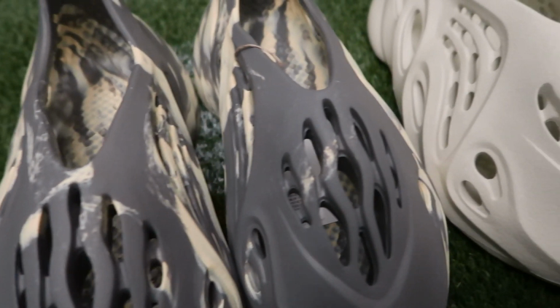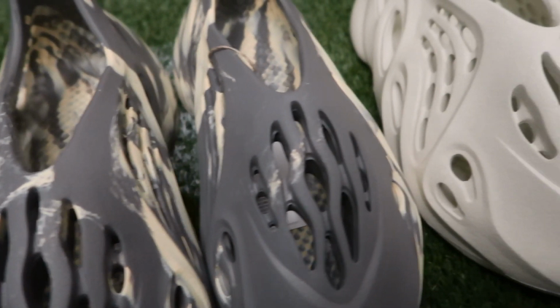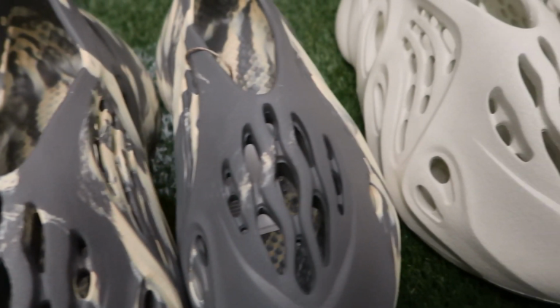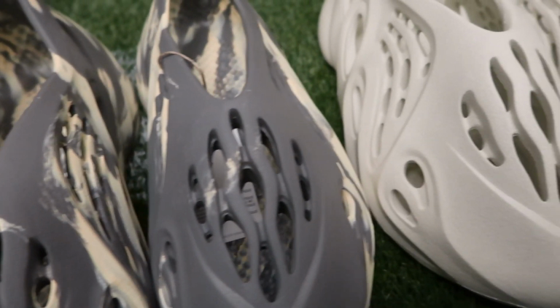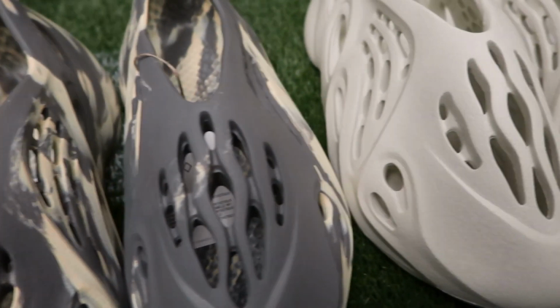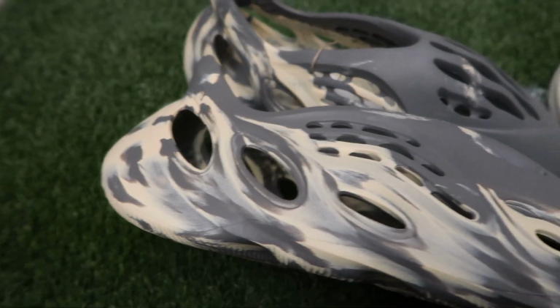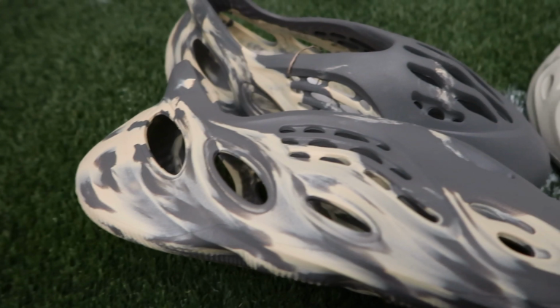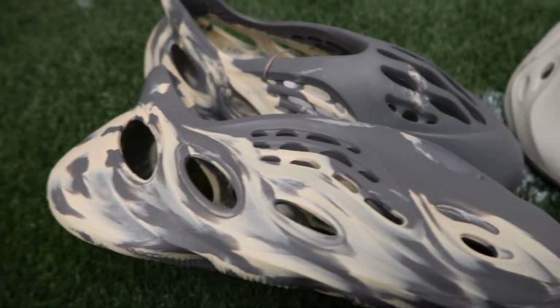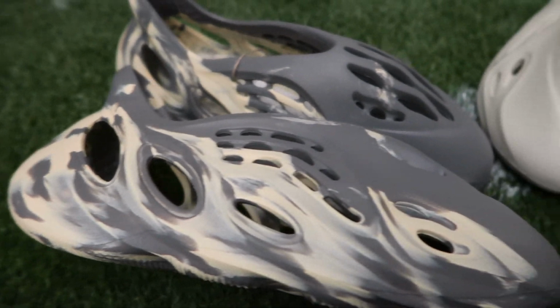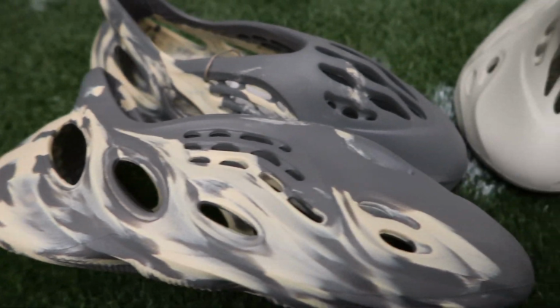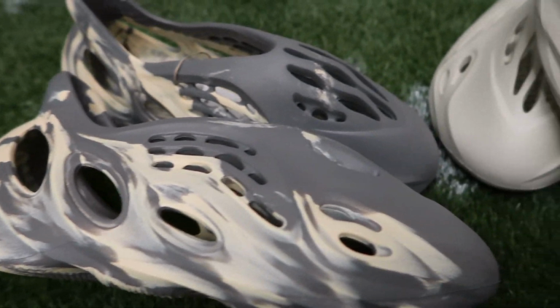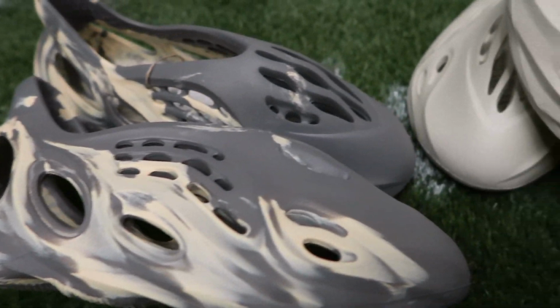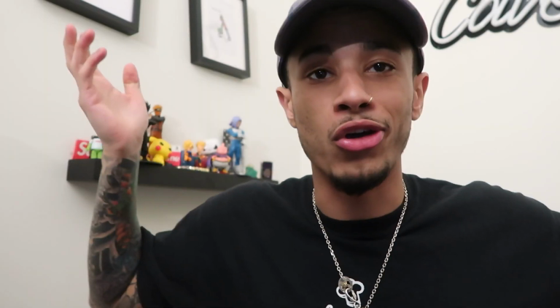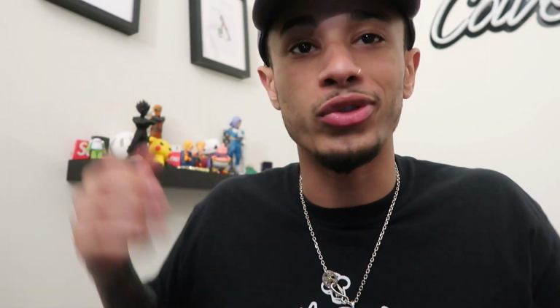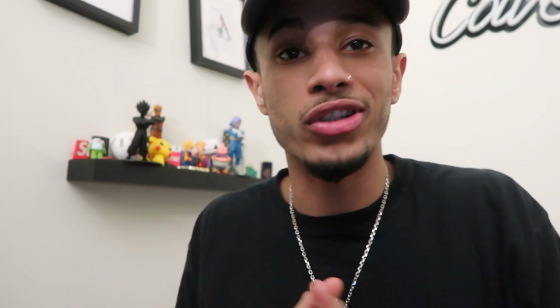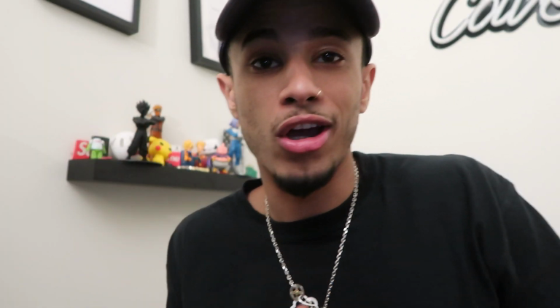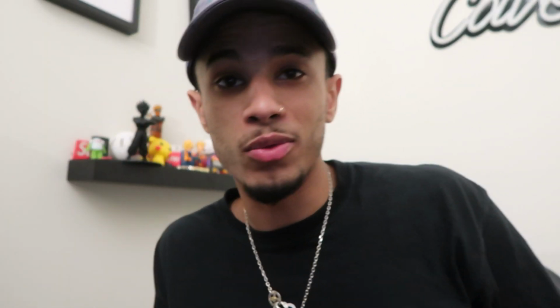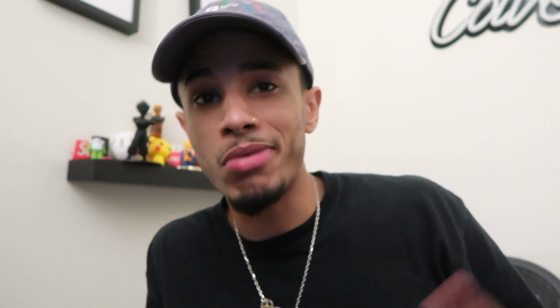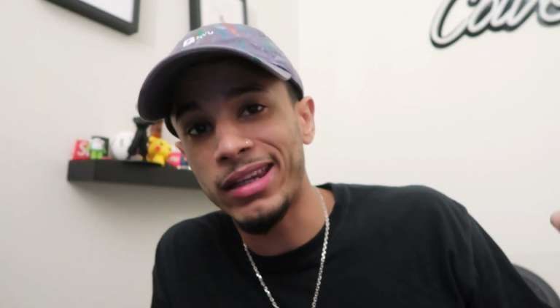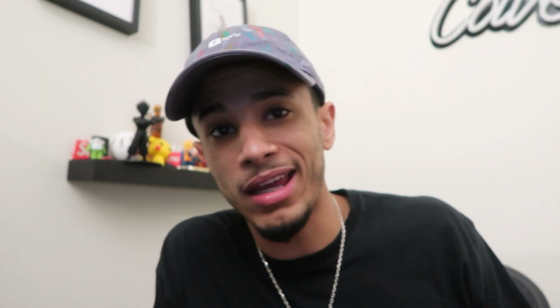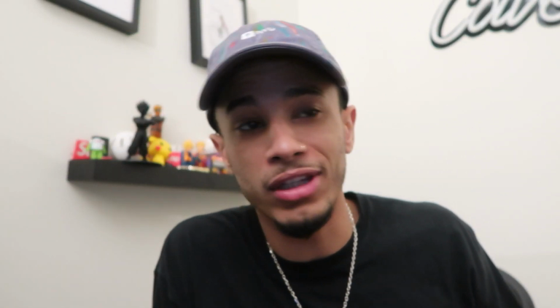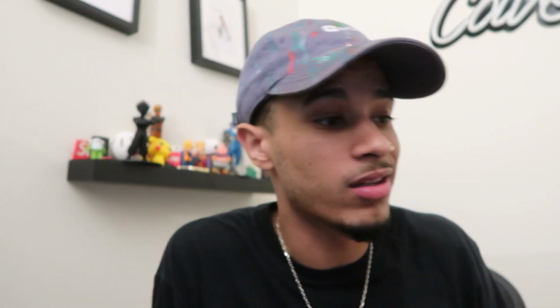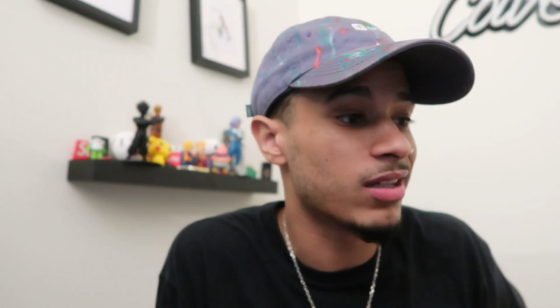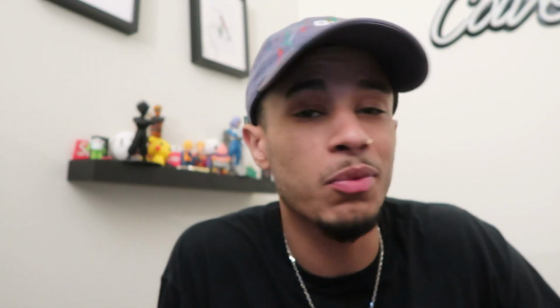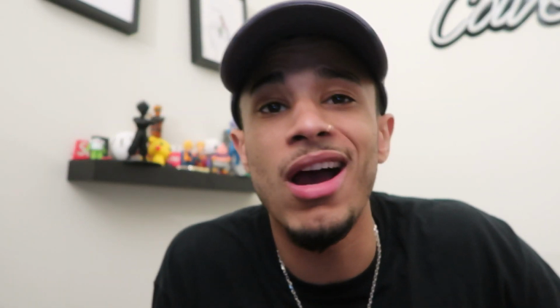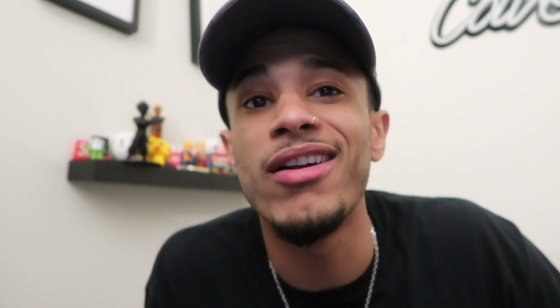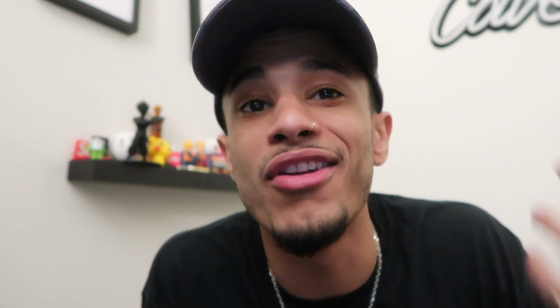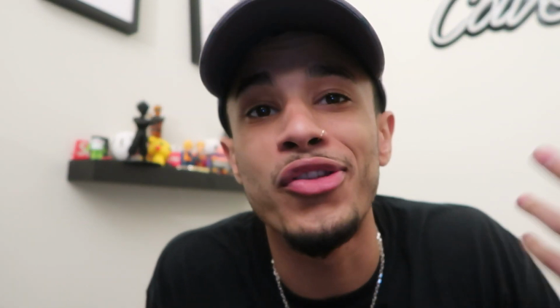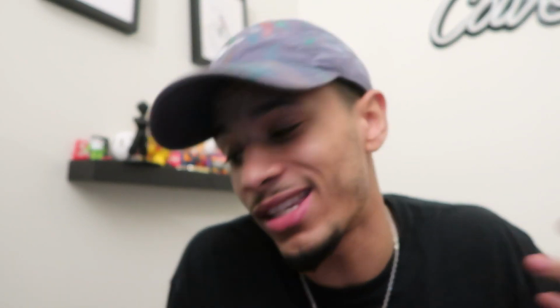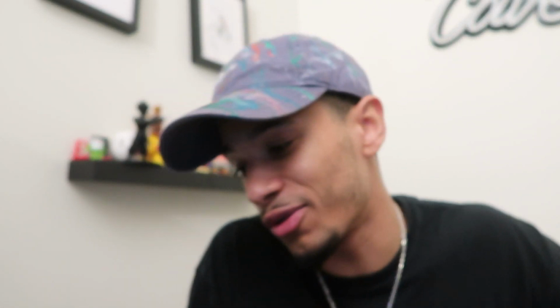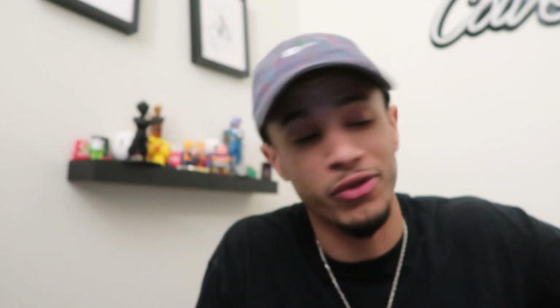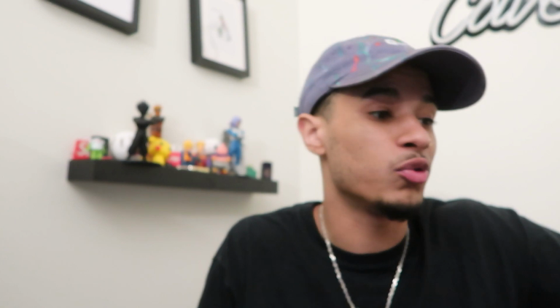Yo, what's good y'all? We back in the cave again. Today we got another sneaker review.